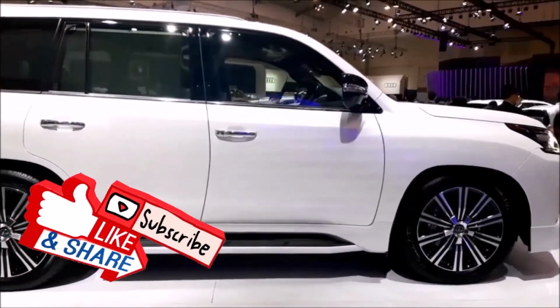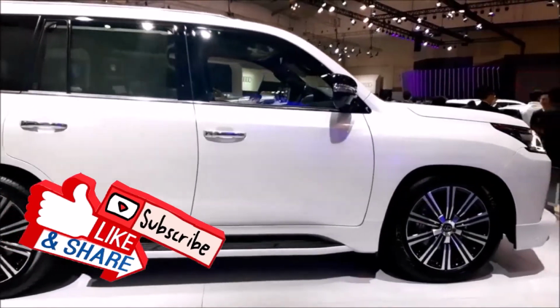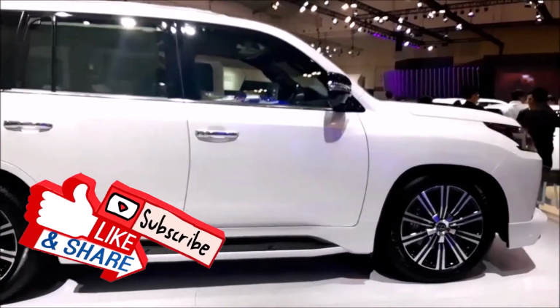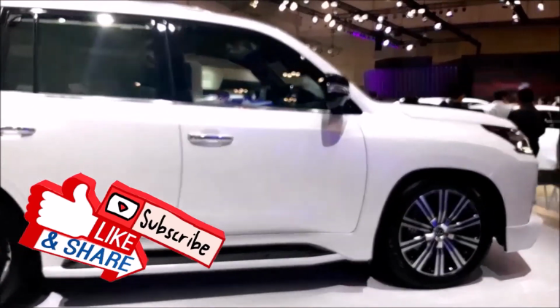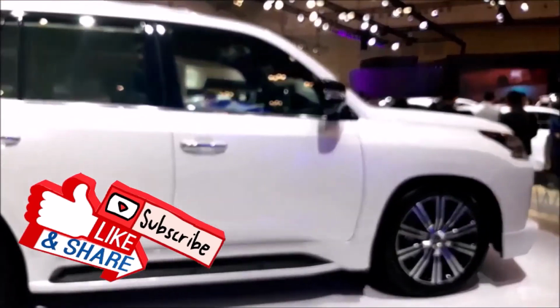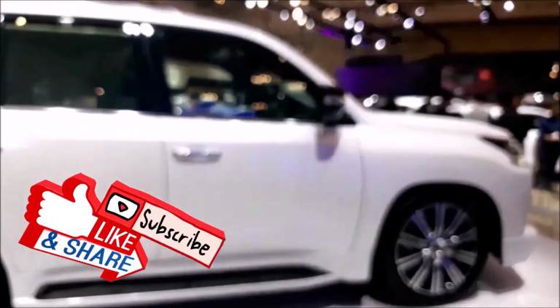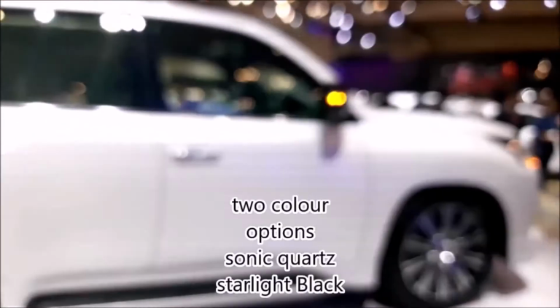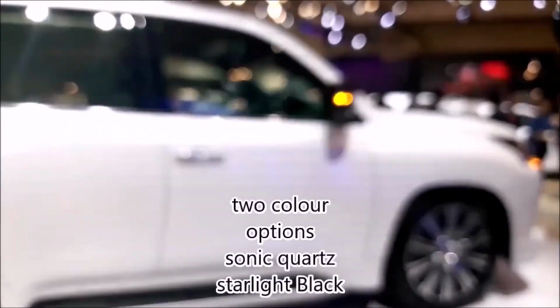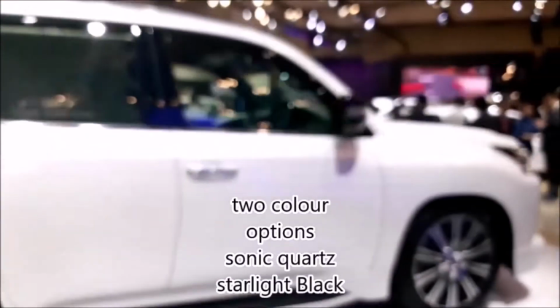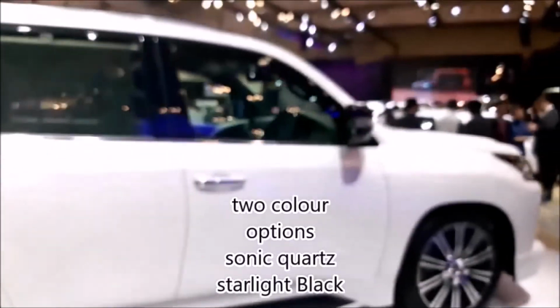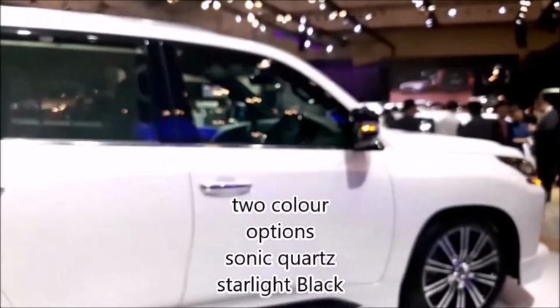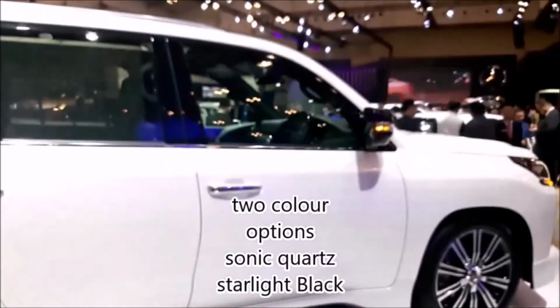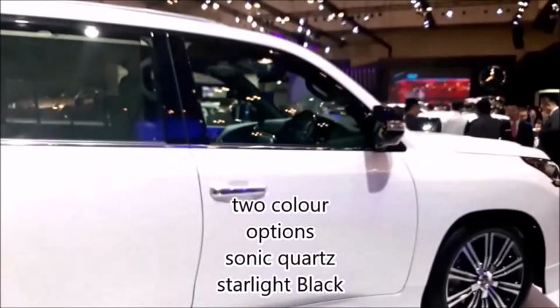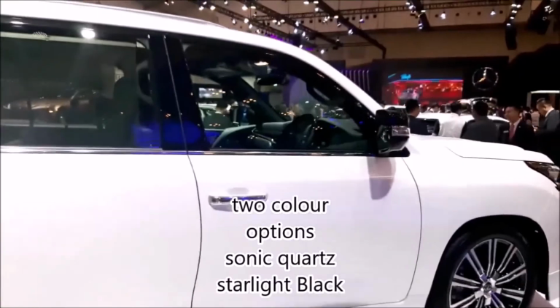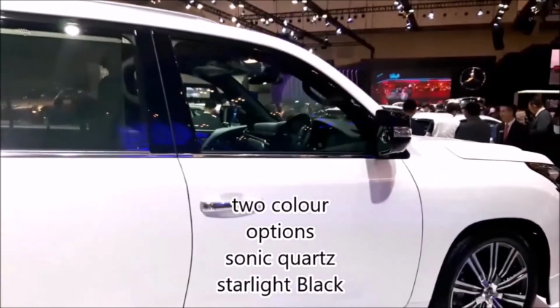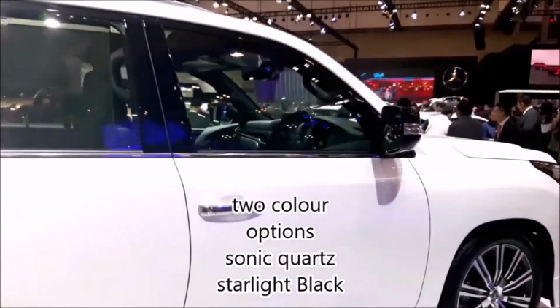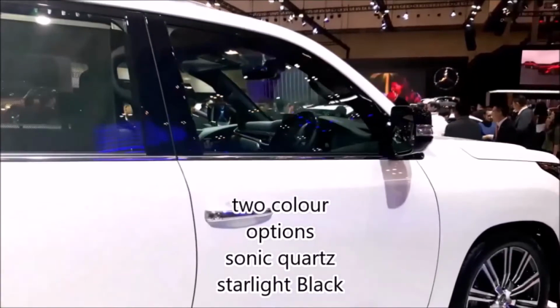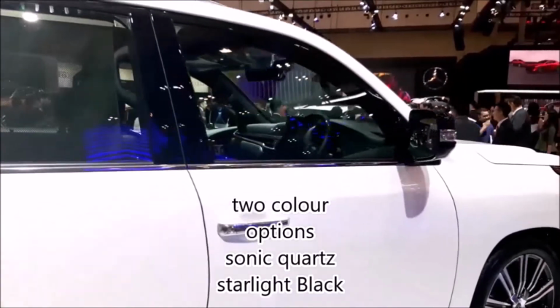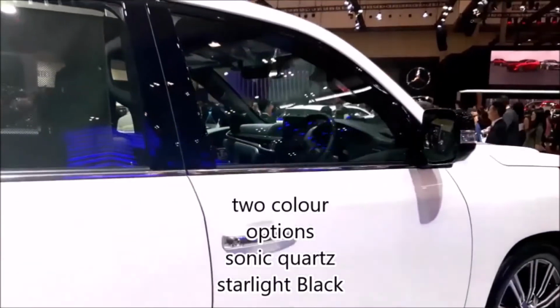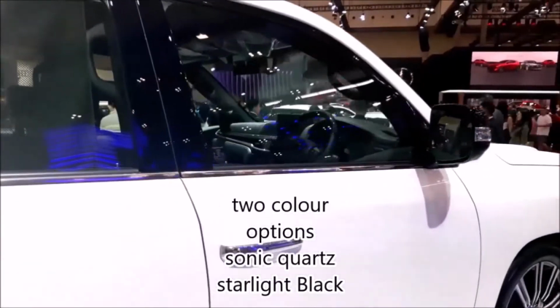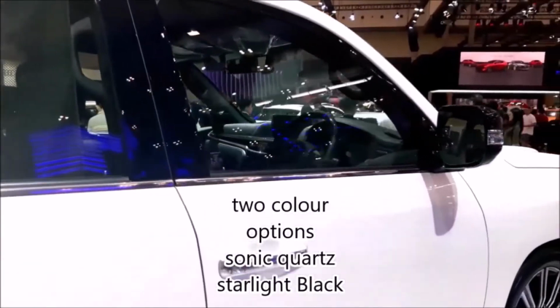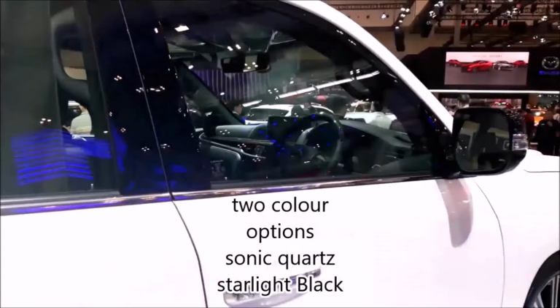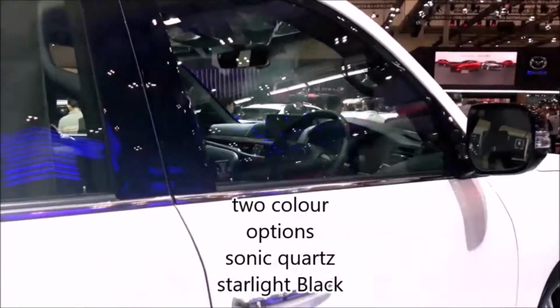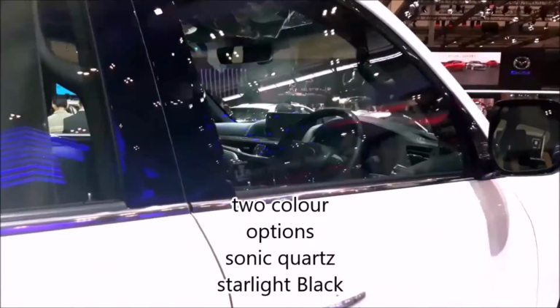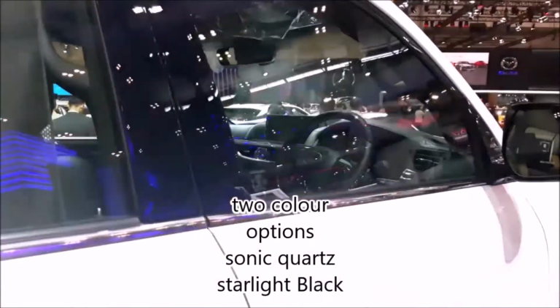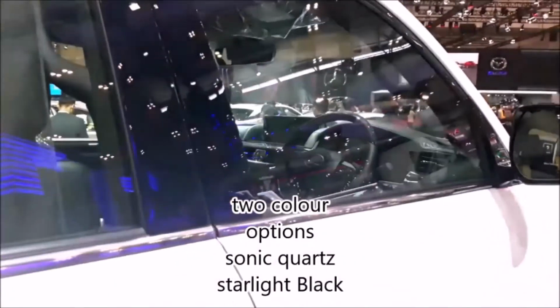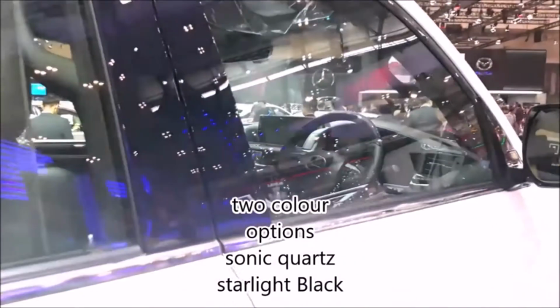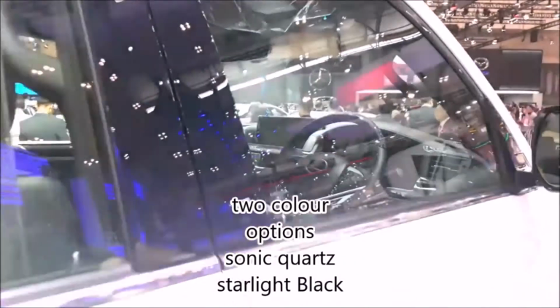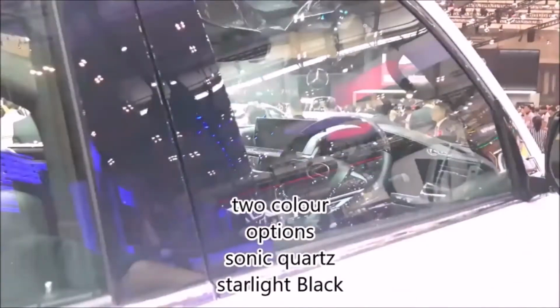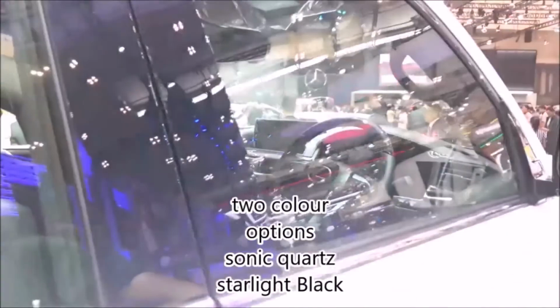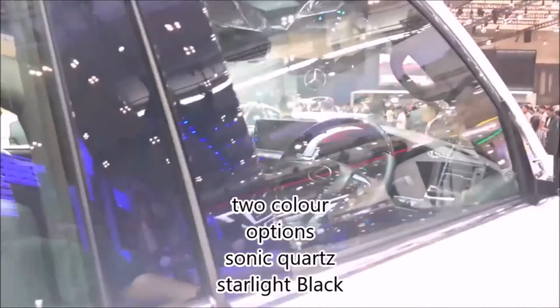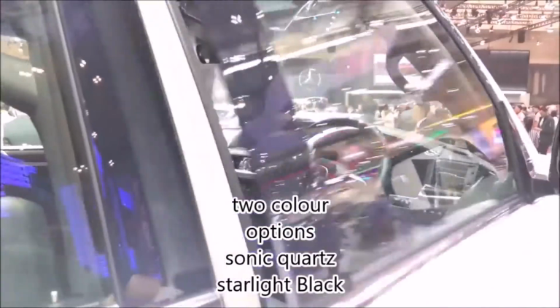In the Indonesian market, there are two colour options: the Sonic Quartz, which is white, and the Starlight Black.